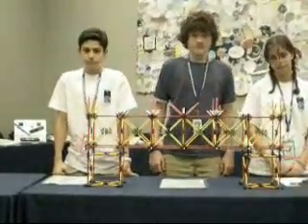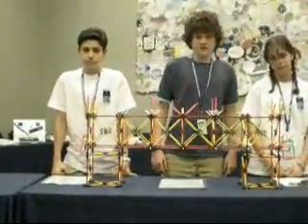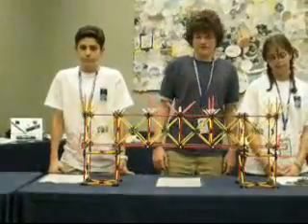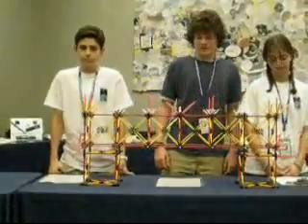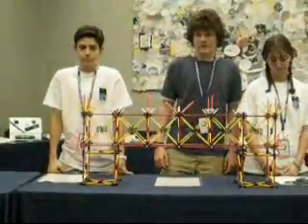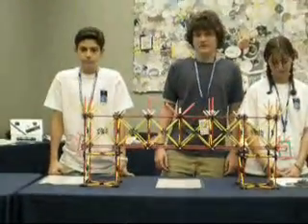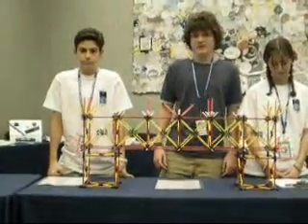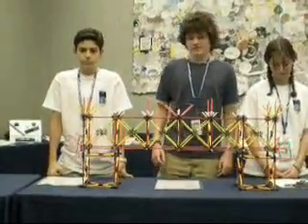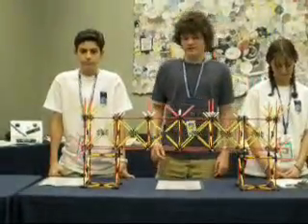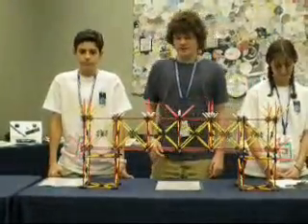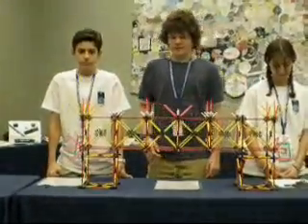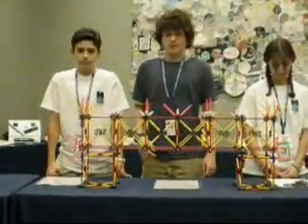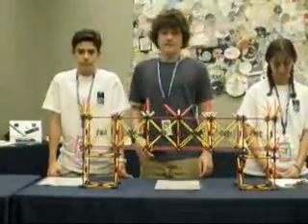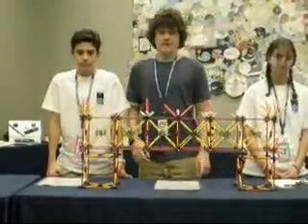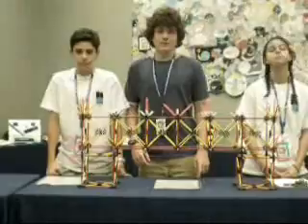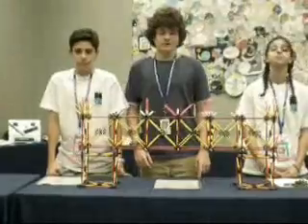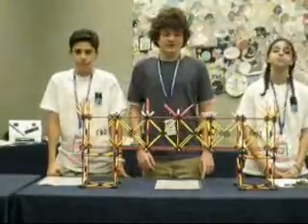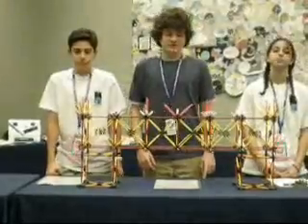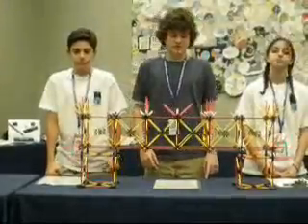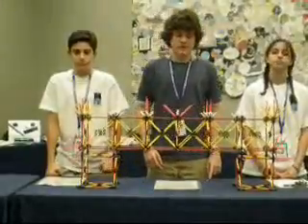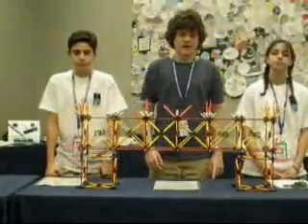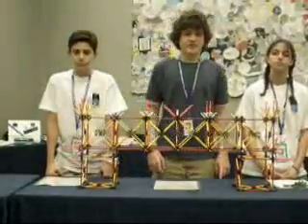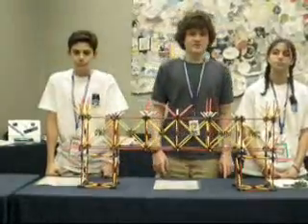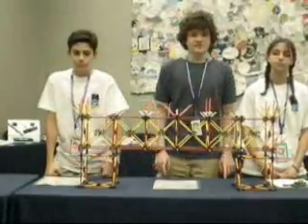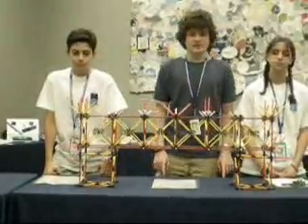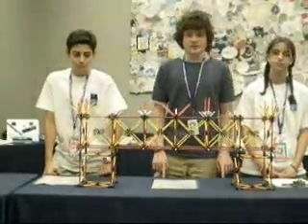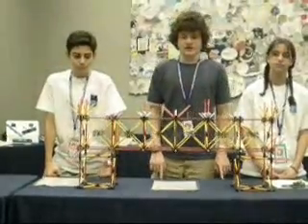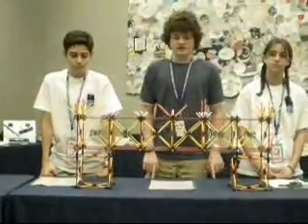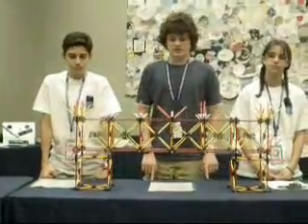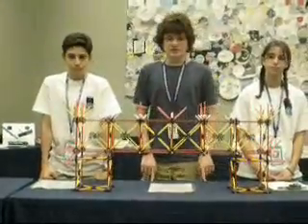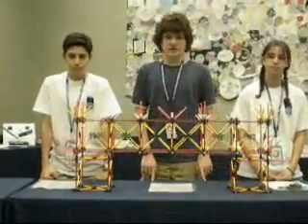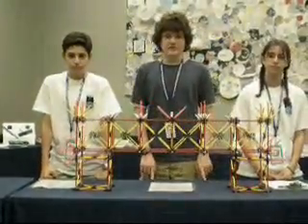If we were to redesign the bridge, we would probably make it more flexible and add trusses in better locations.